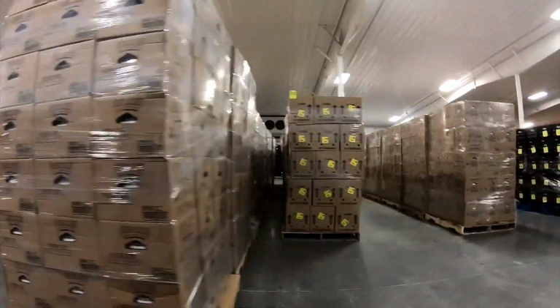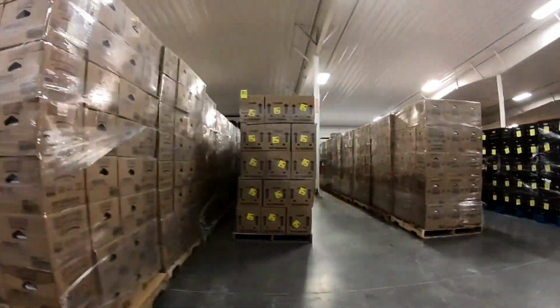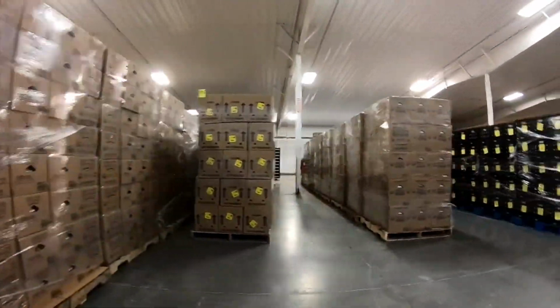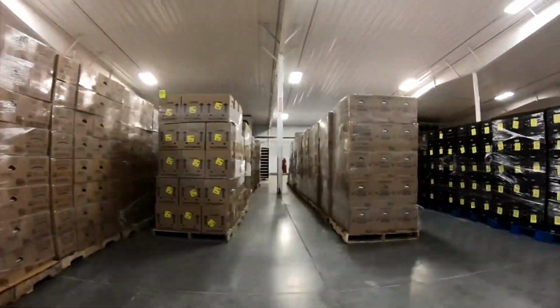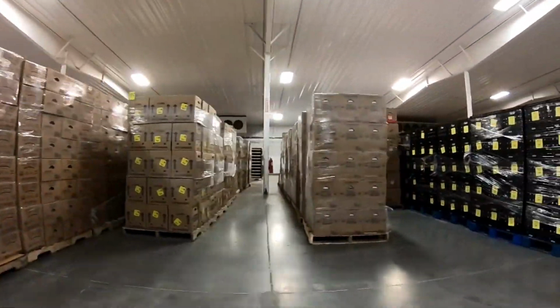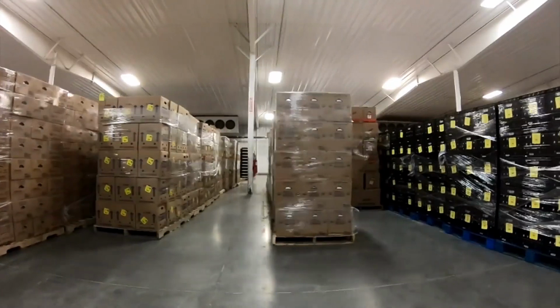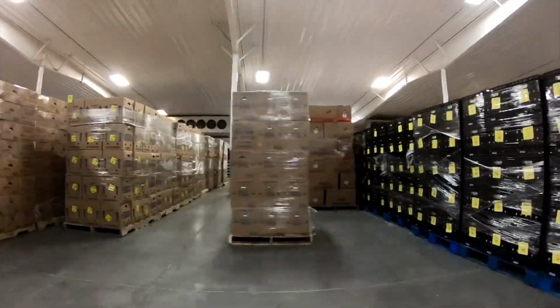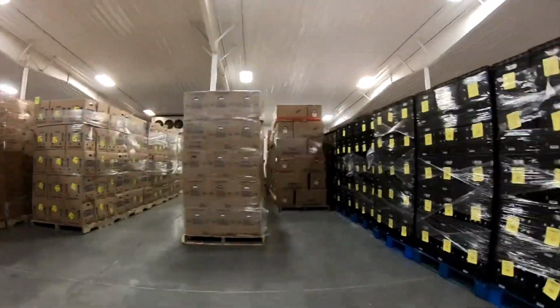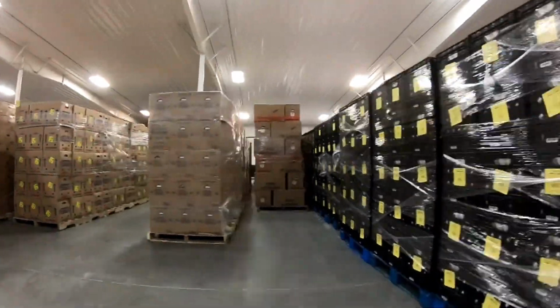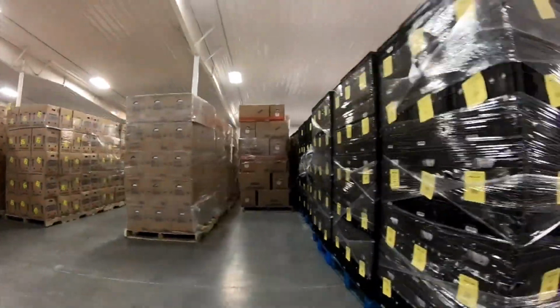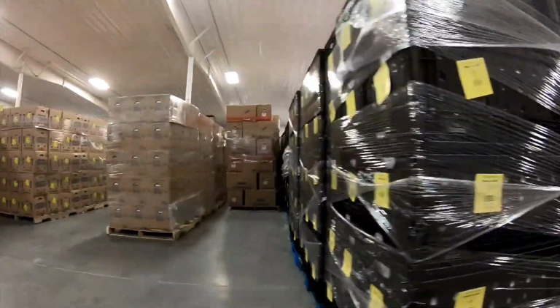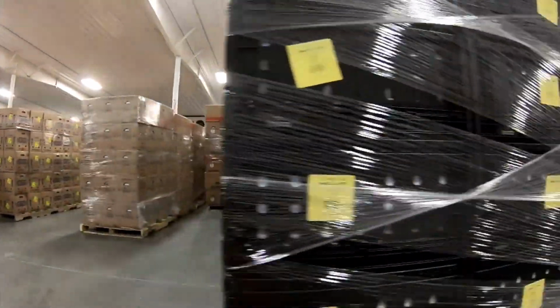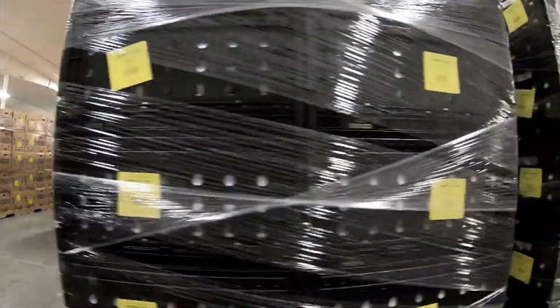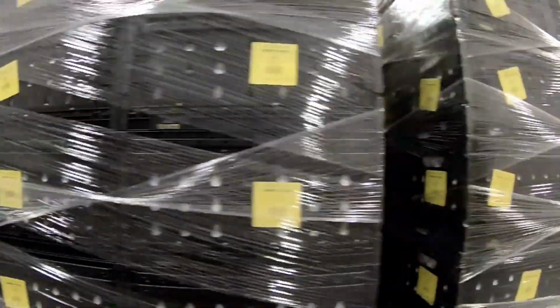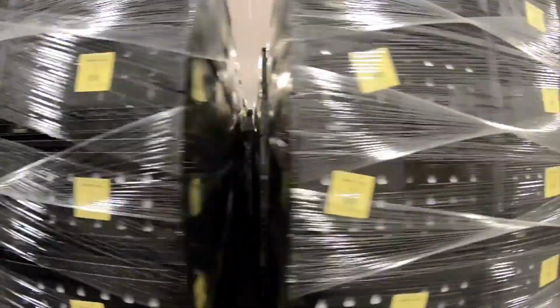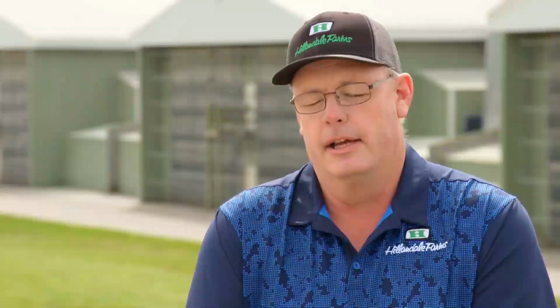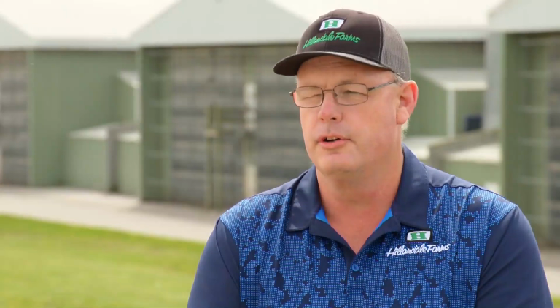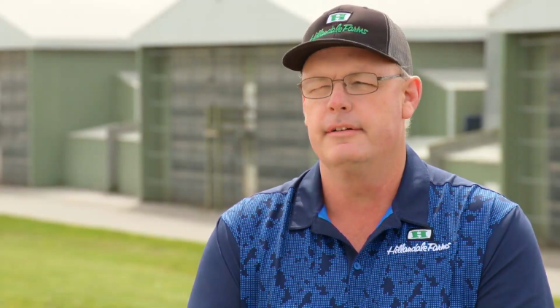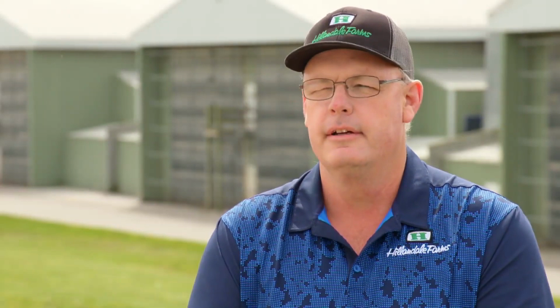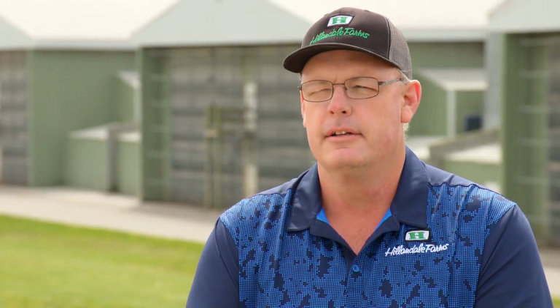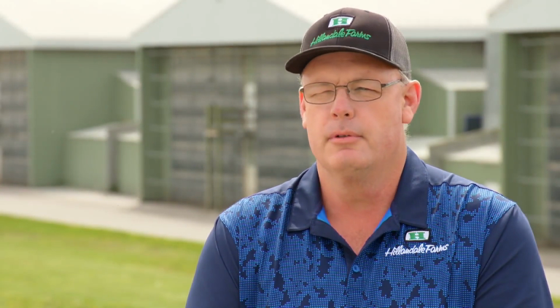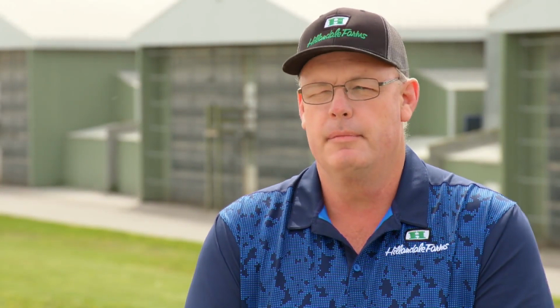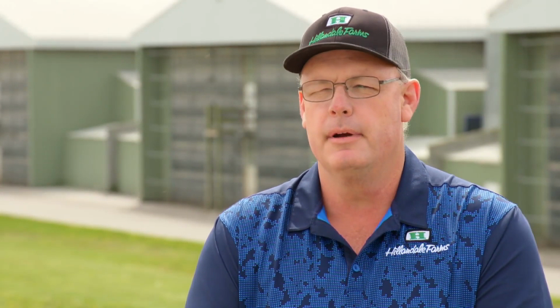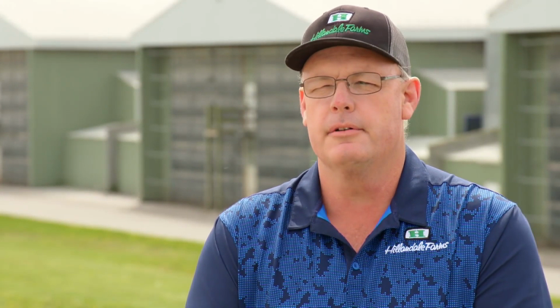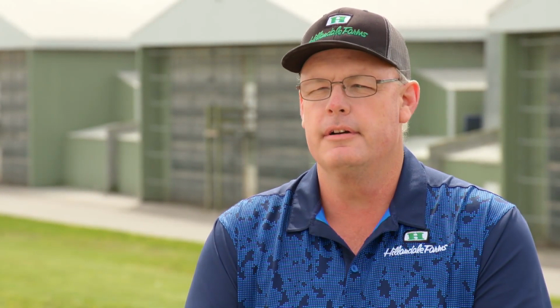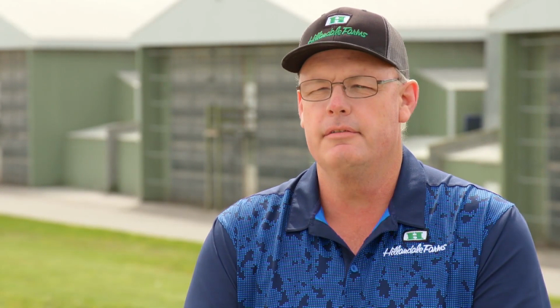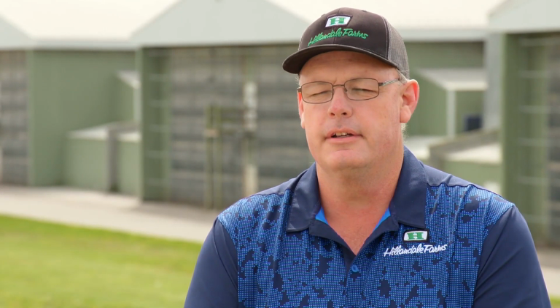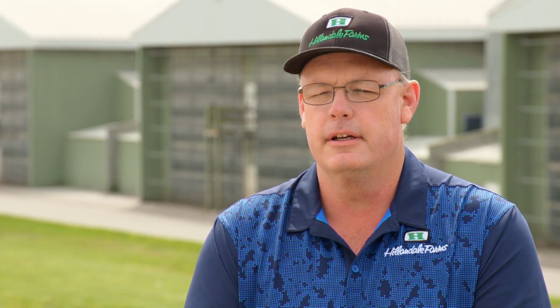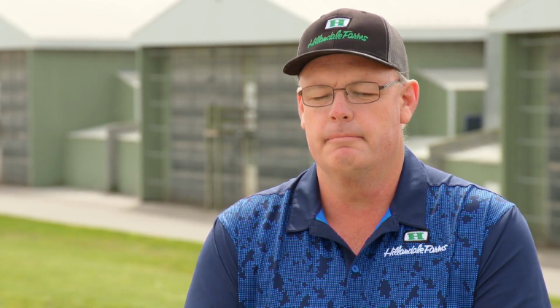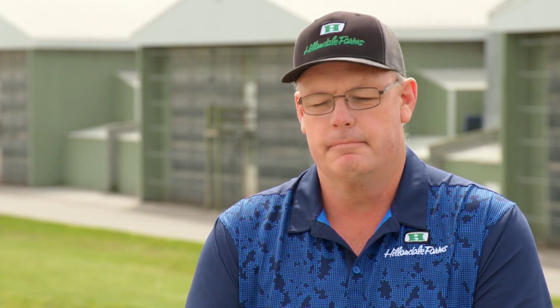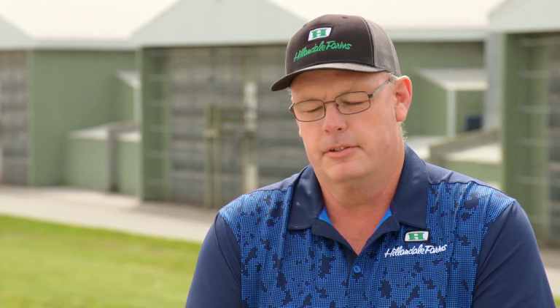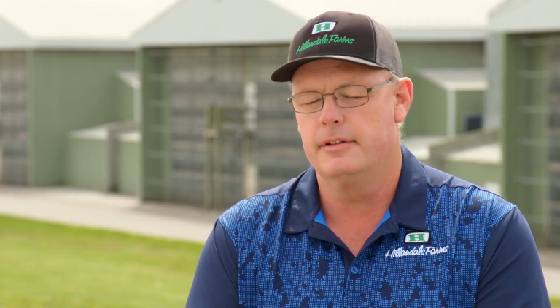I spent my whole life around chickens. It's a great business. I enjoy it. It's what I've made my career of and it's fun.